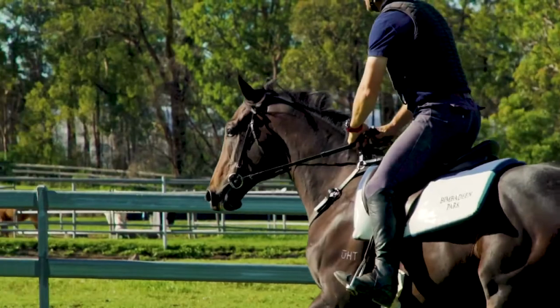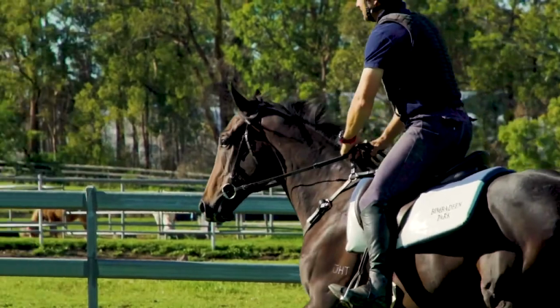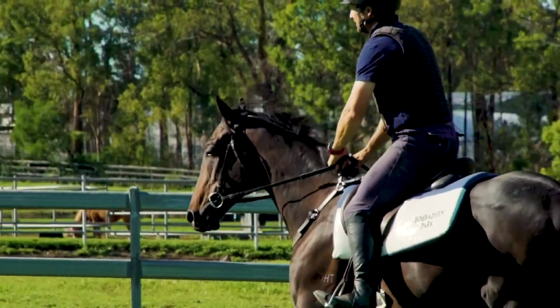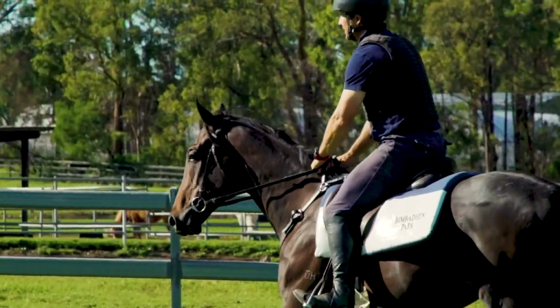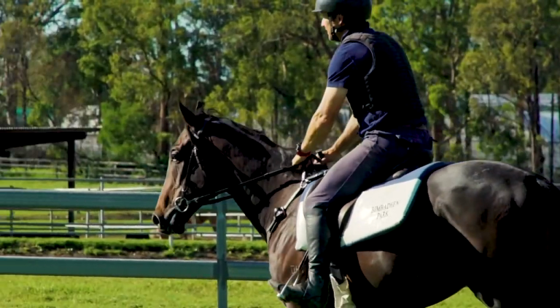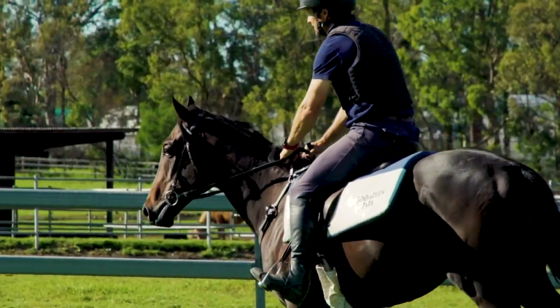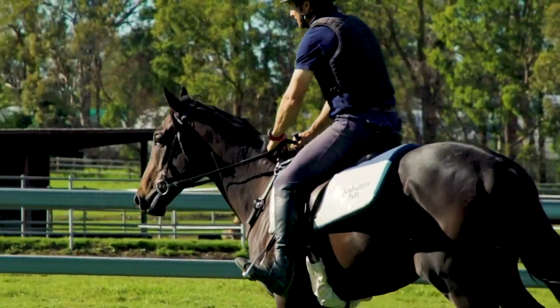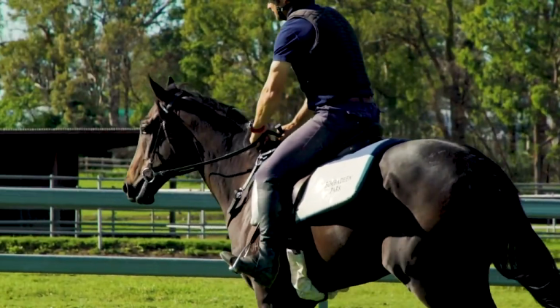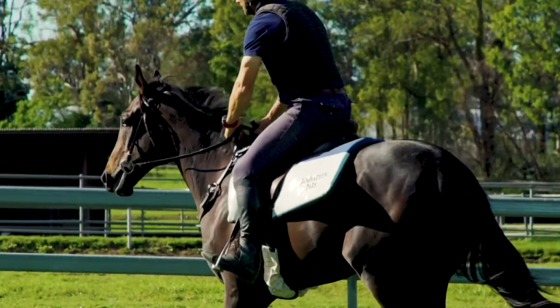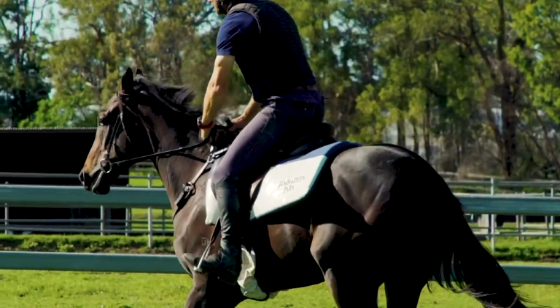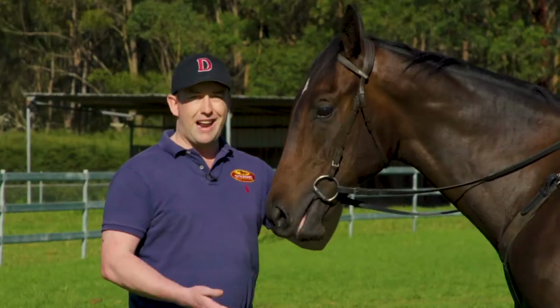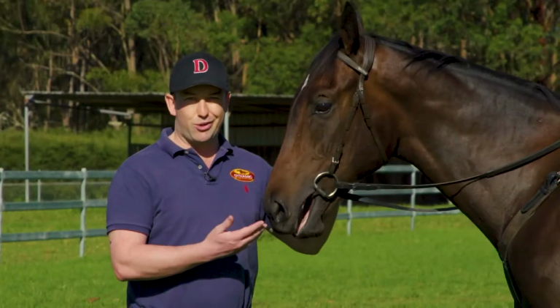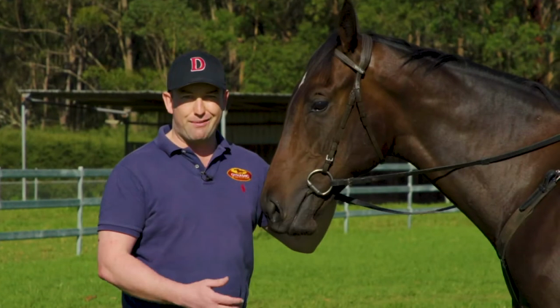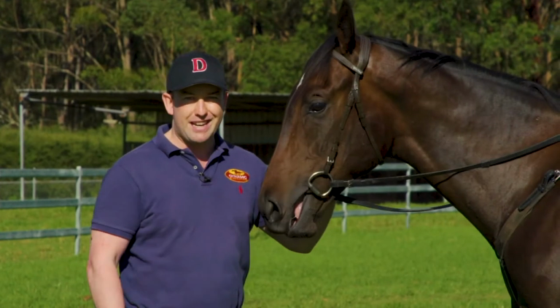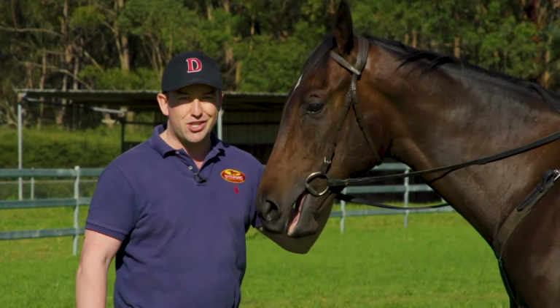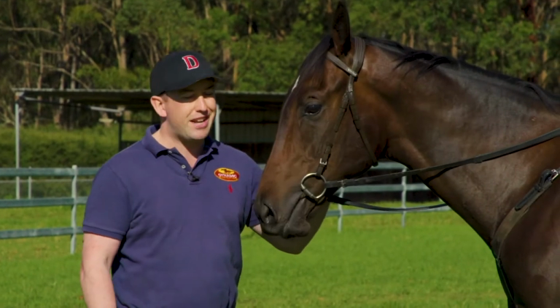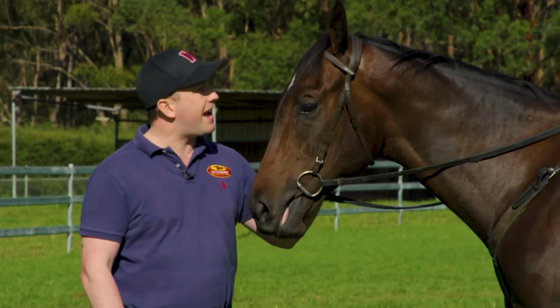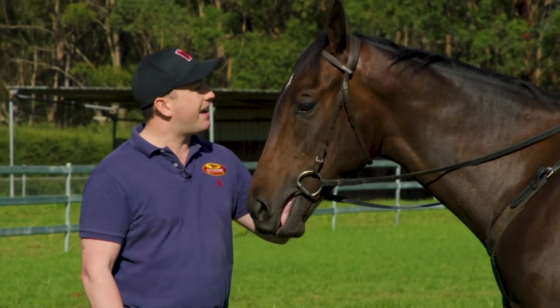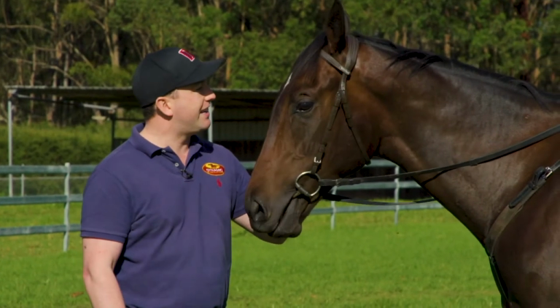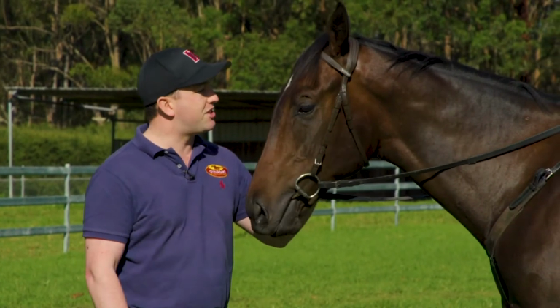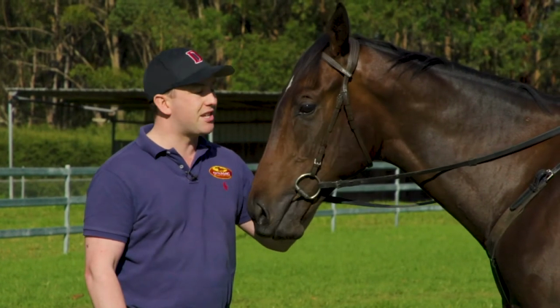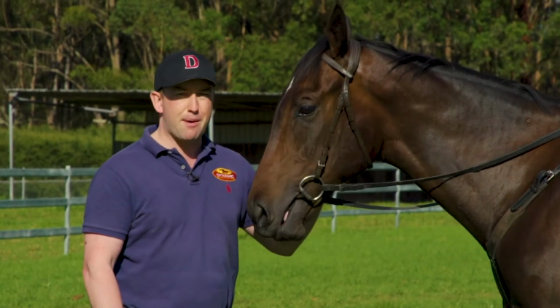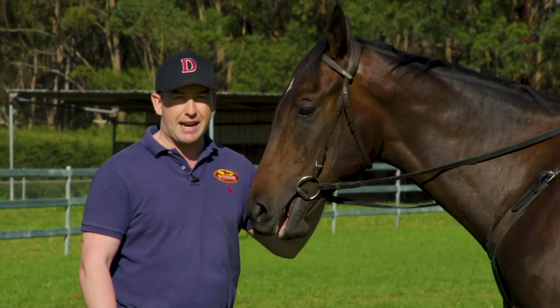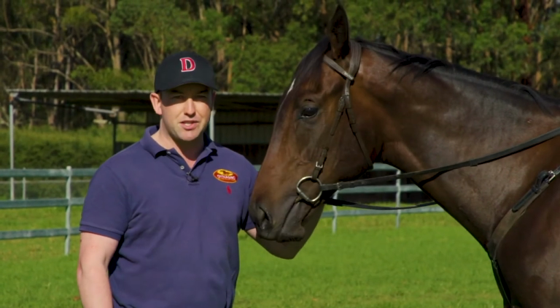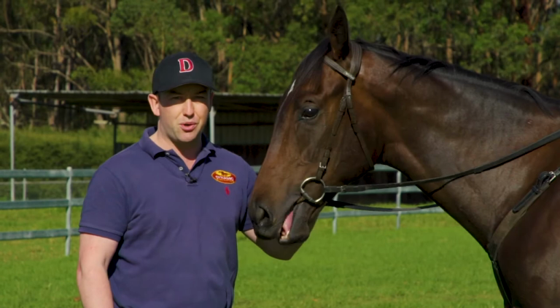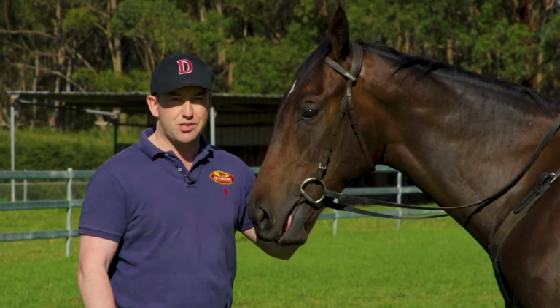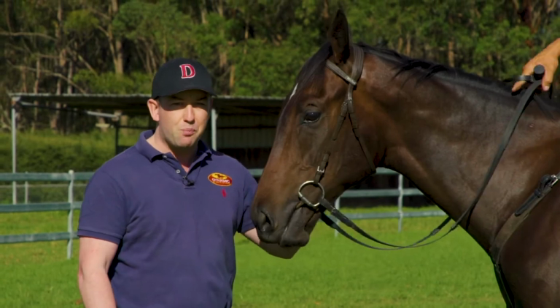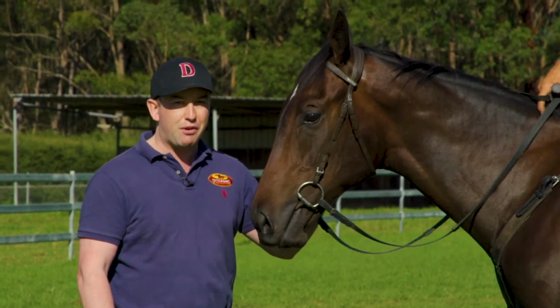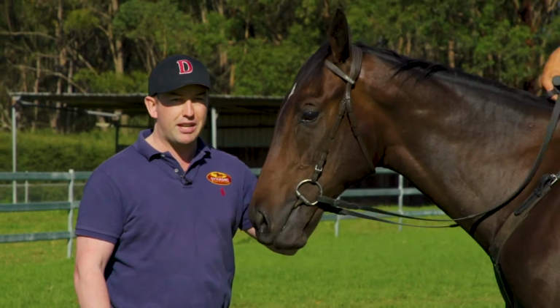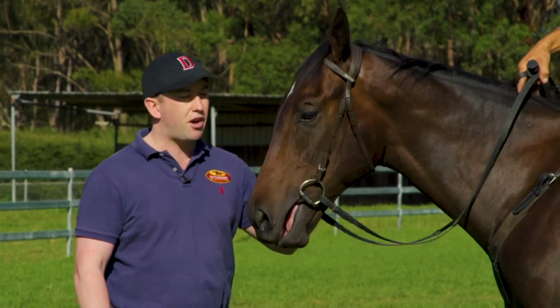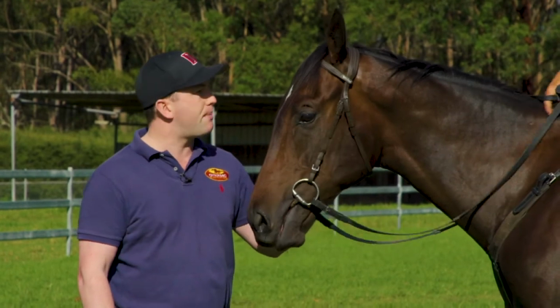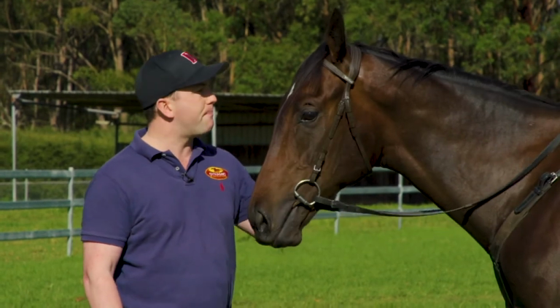Low risk x-rays, grade one scope. And have a look at him — he hasn't turned a hair. He's just a magnificent horse and we're really excited about him.